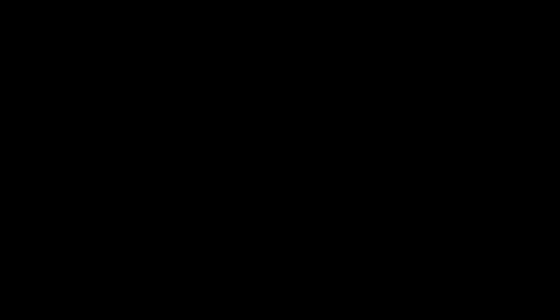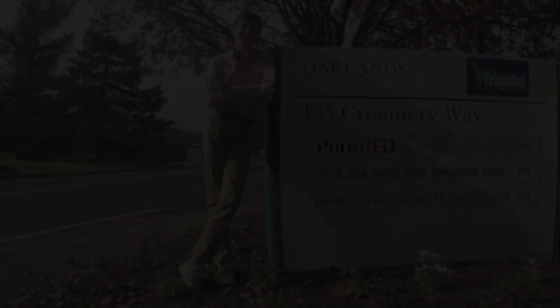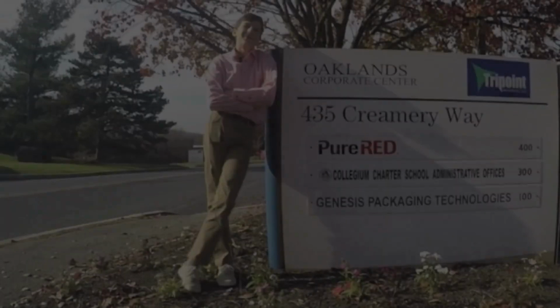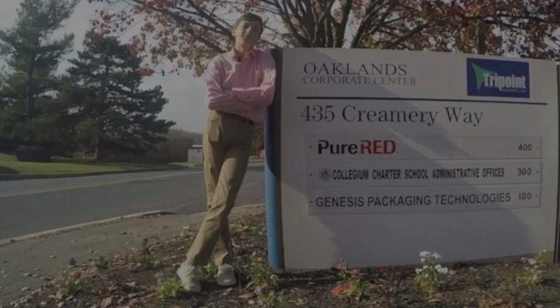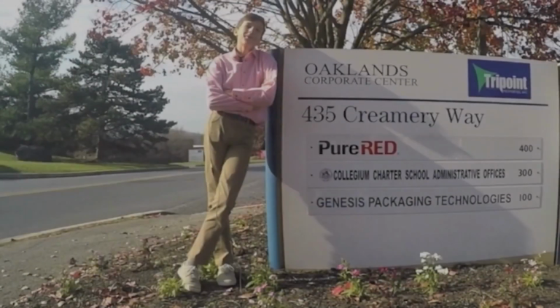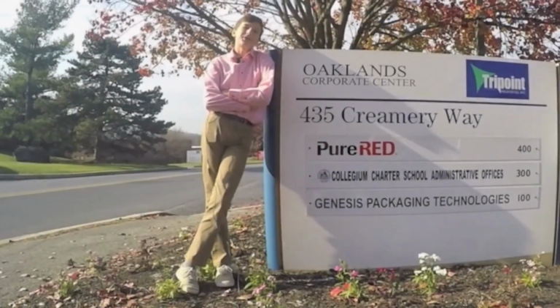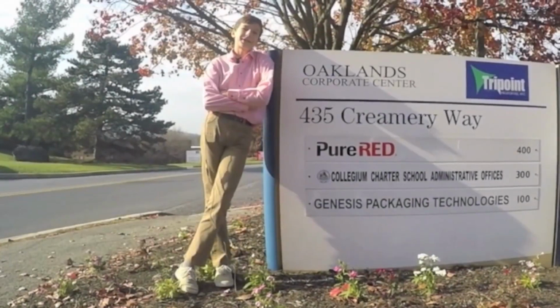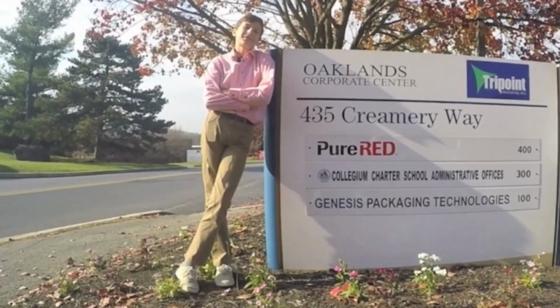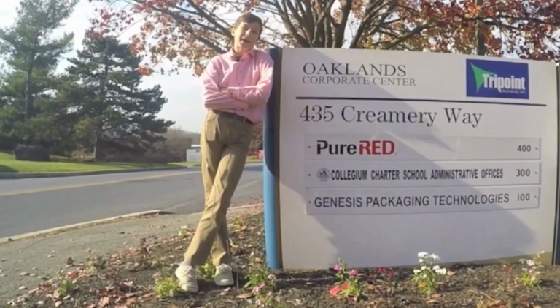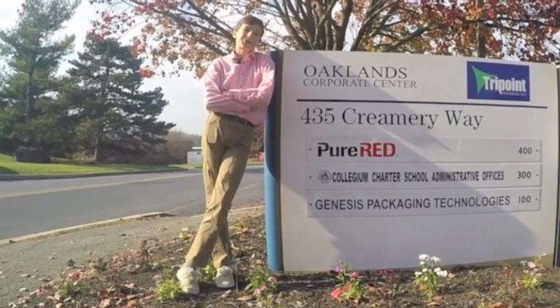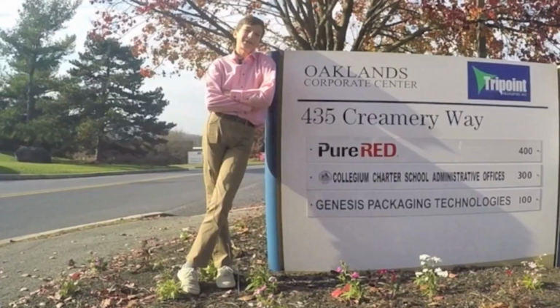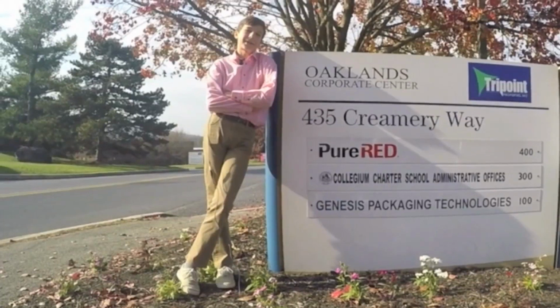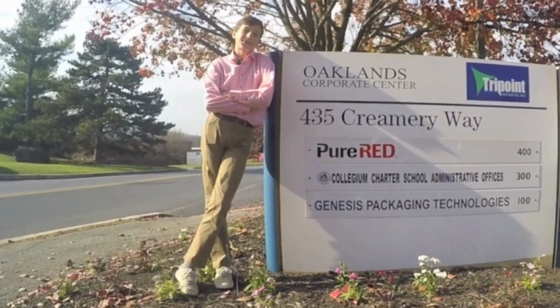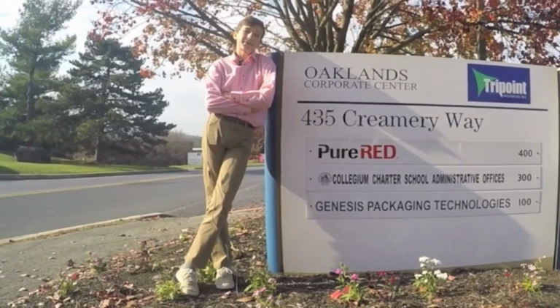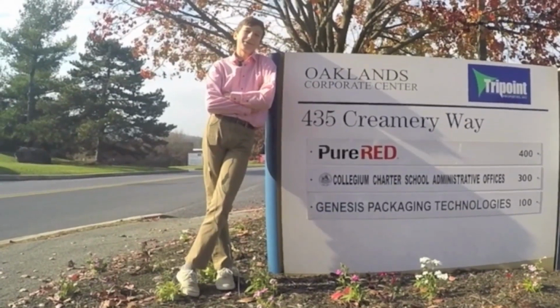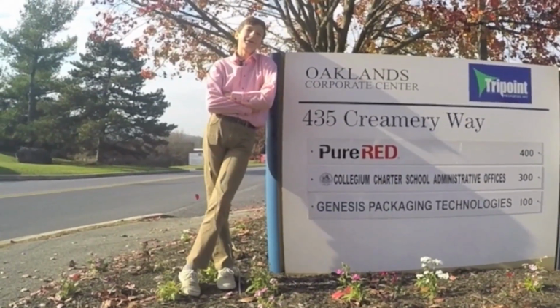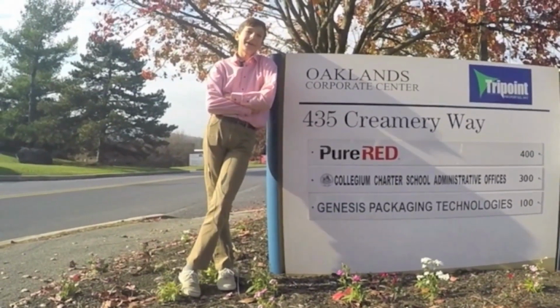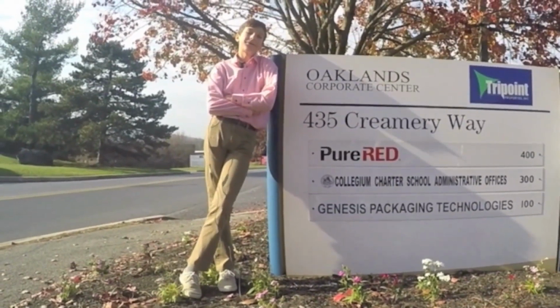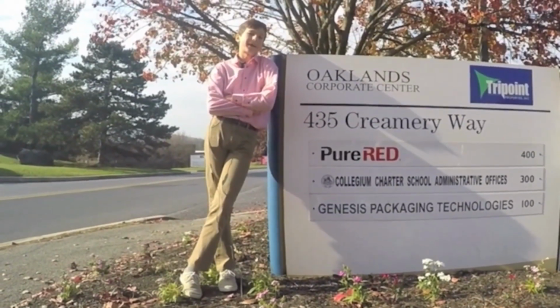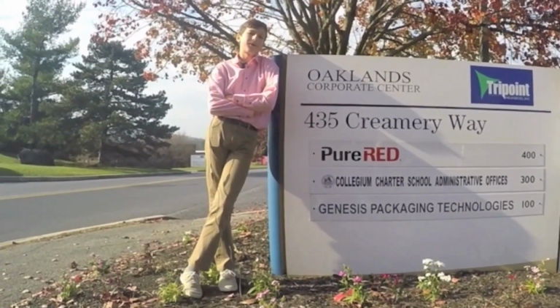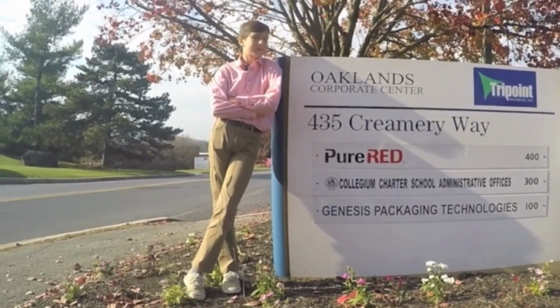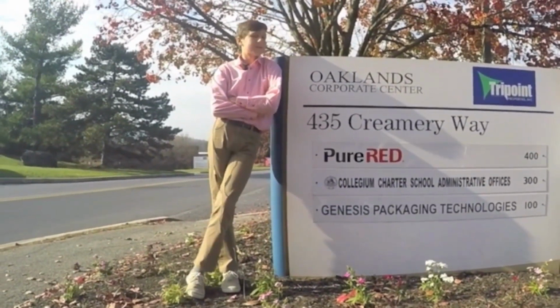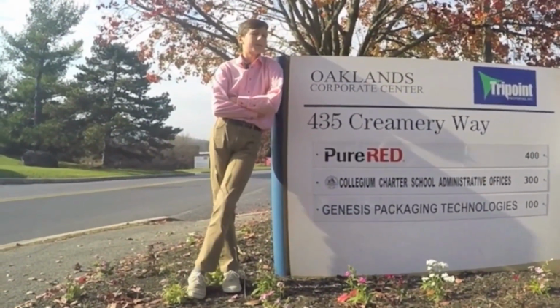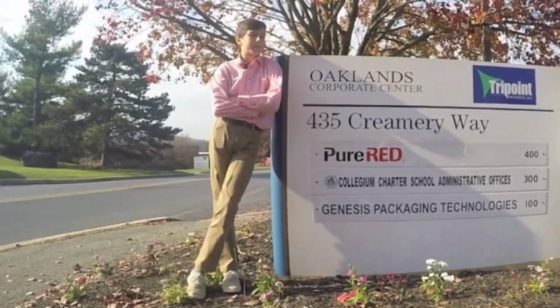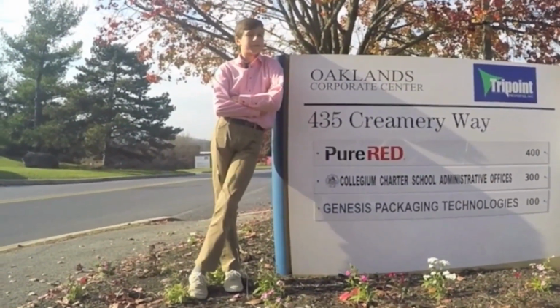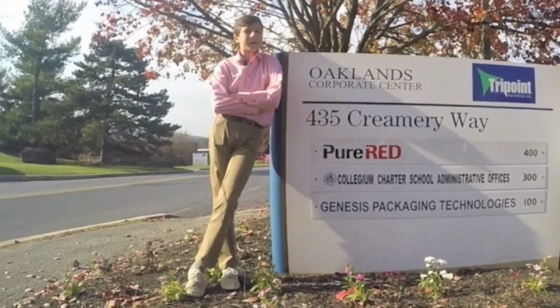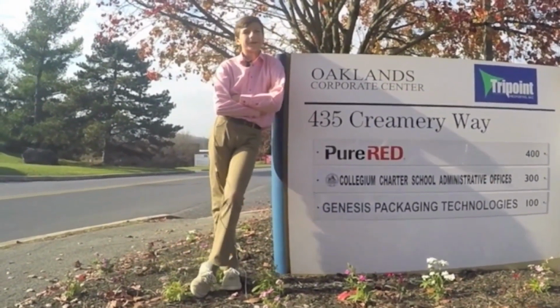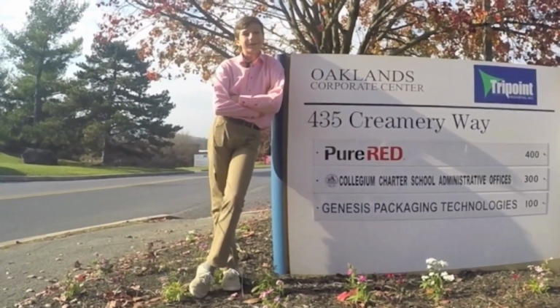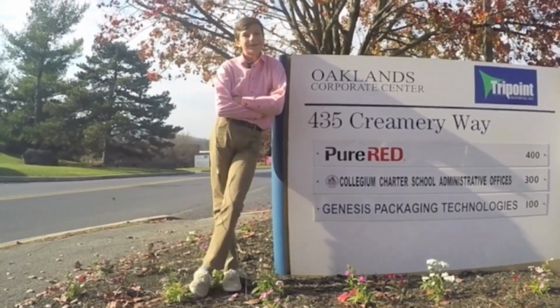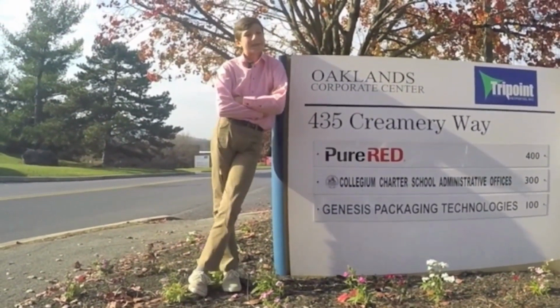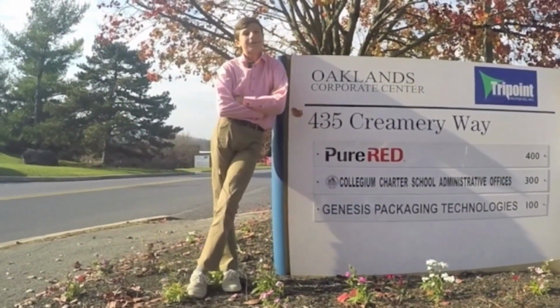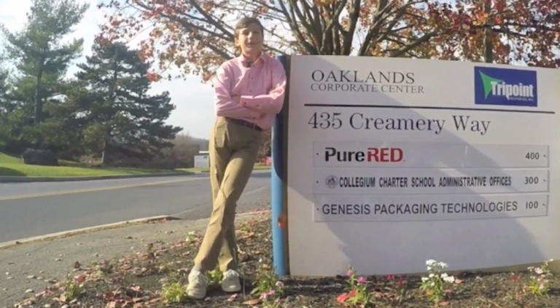Hello, welcome to Genesis Packaging Technologies. We're here today to find out what's so cool about manufacturing. So let's have a look.